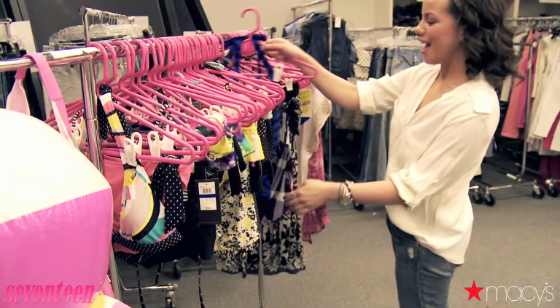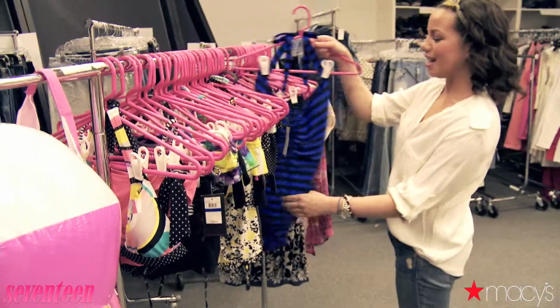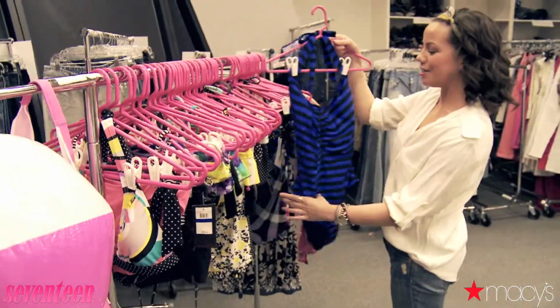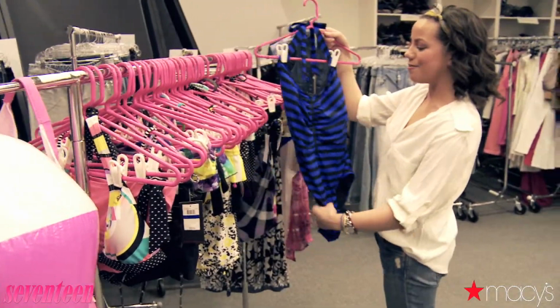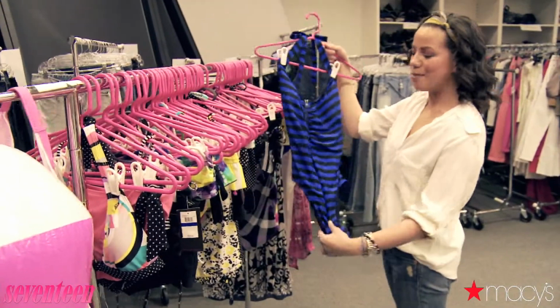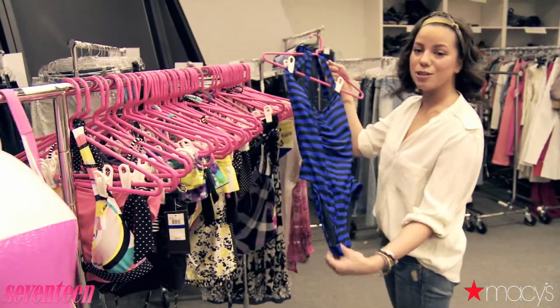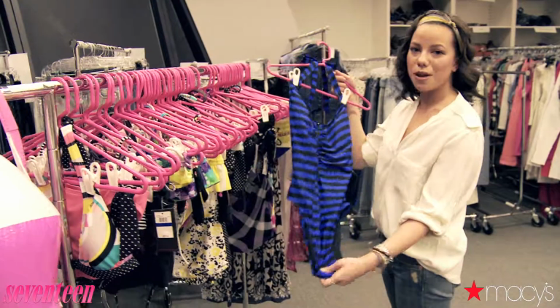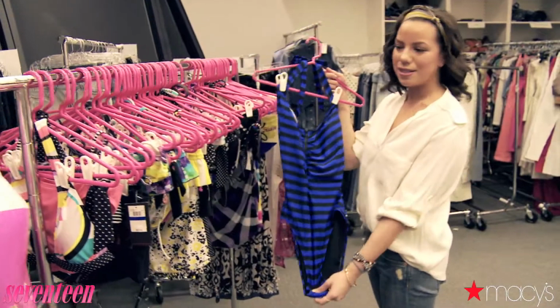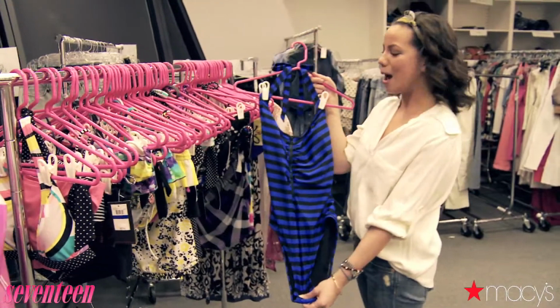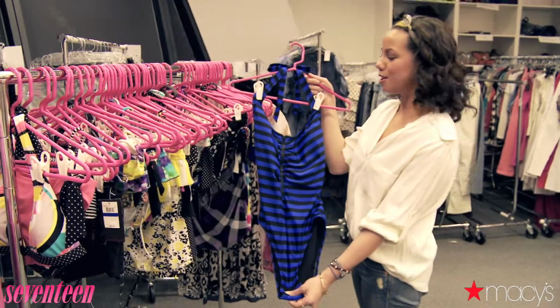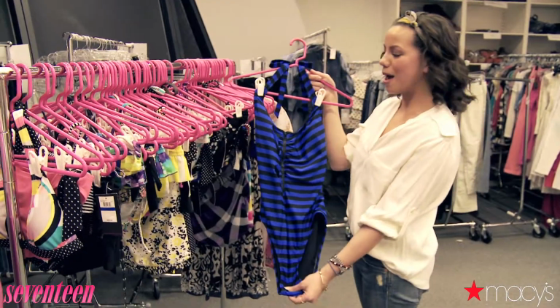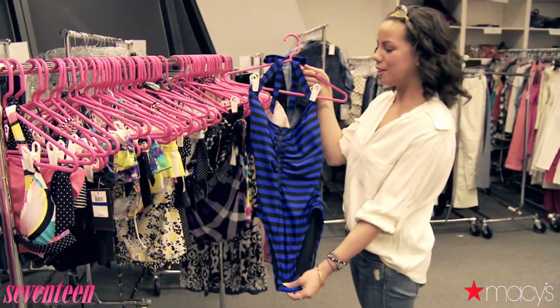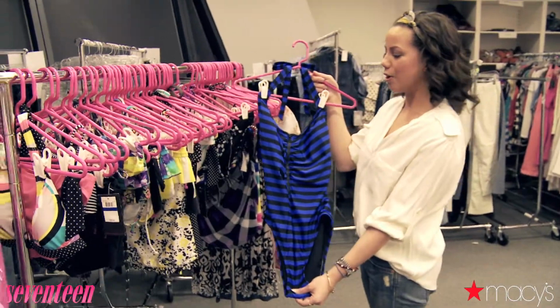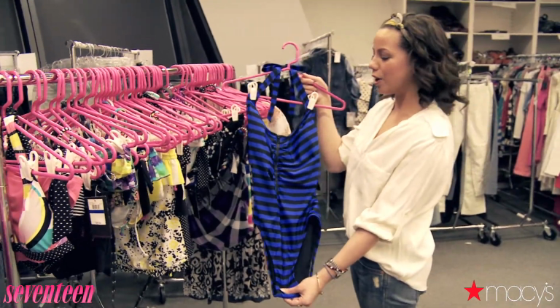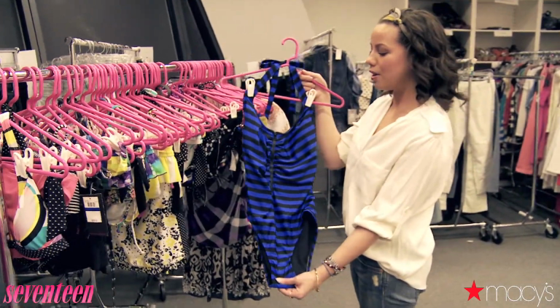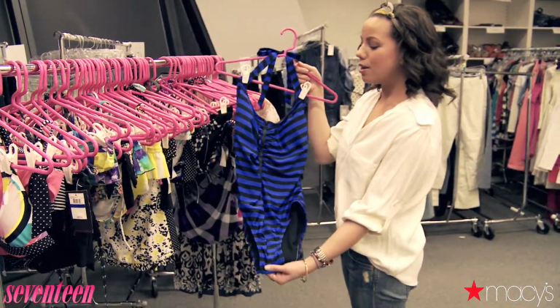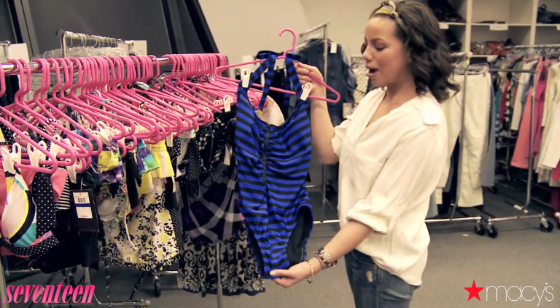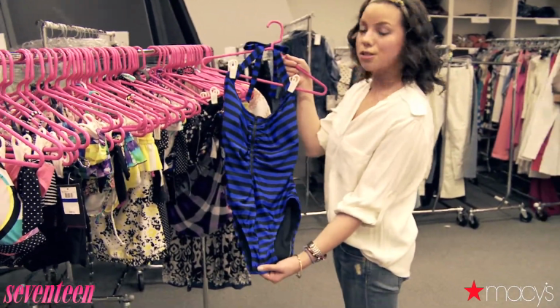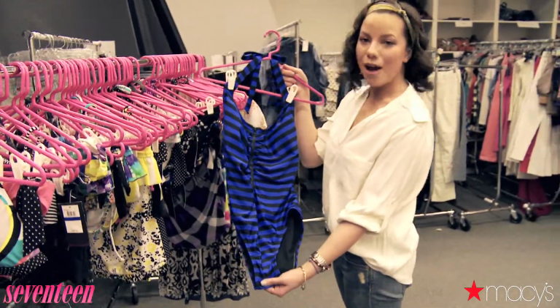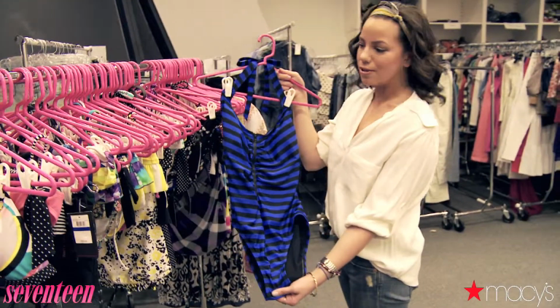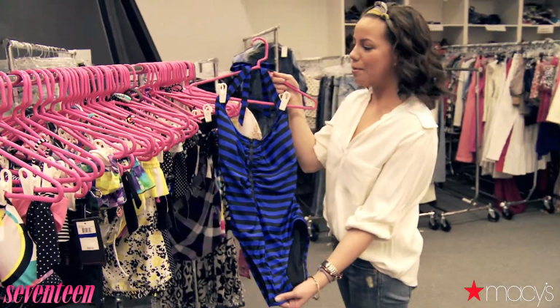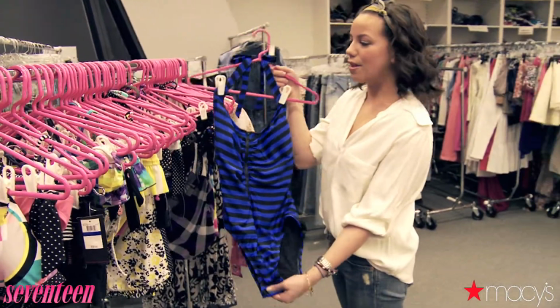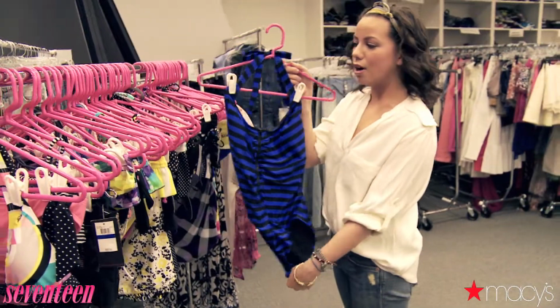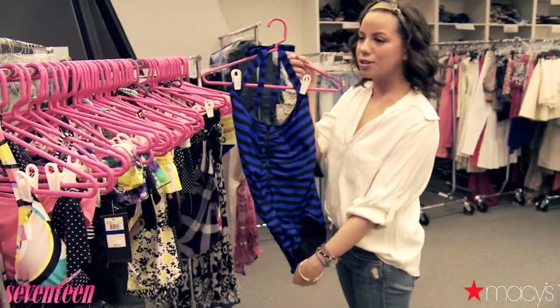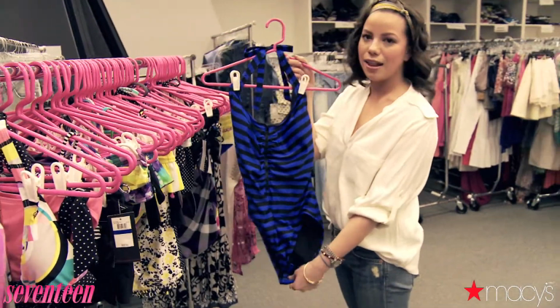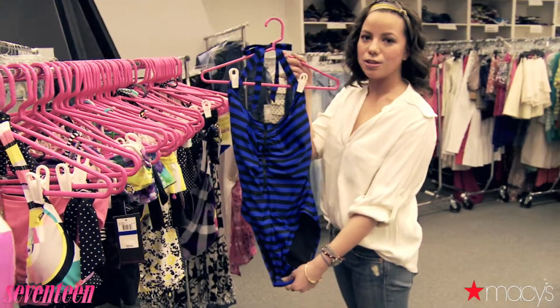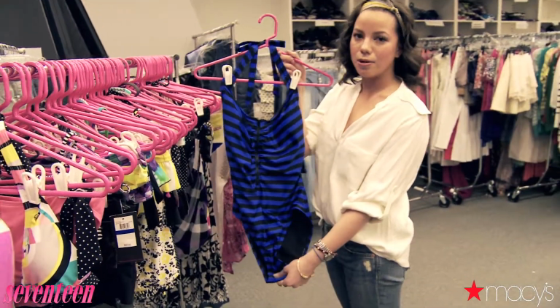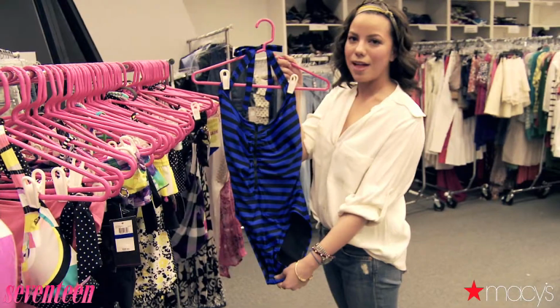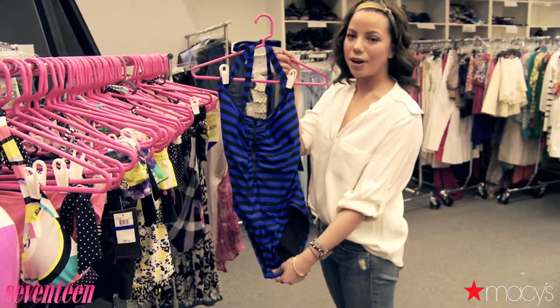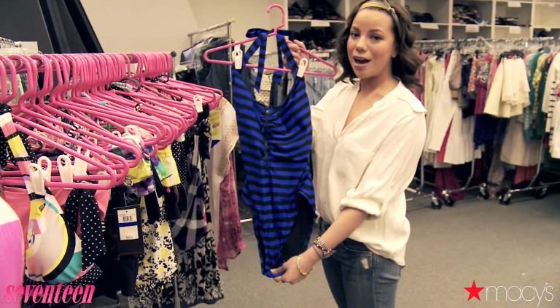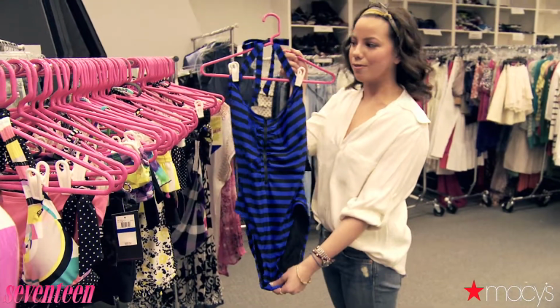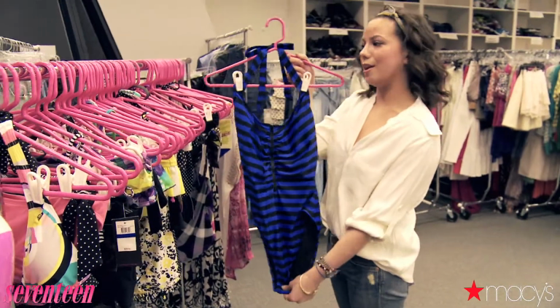And here's a fabulous one-piece option — it's by Material Girl. Stripes are so hot for the summer and the halter styling is always flattering on every figure.